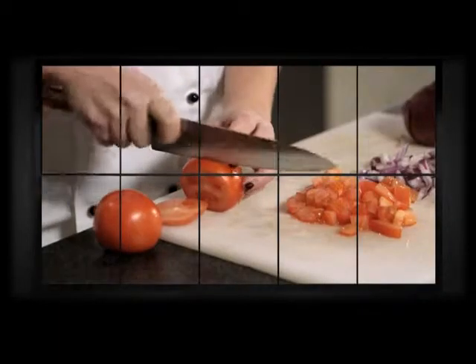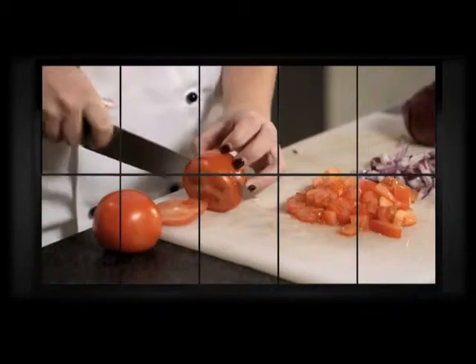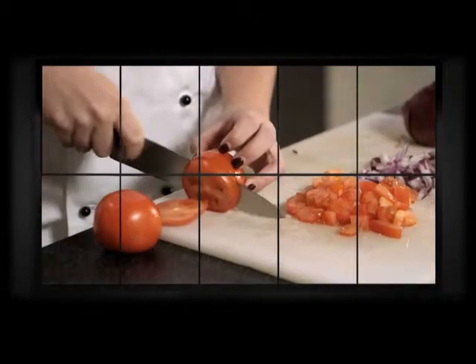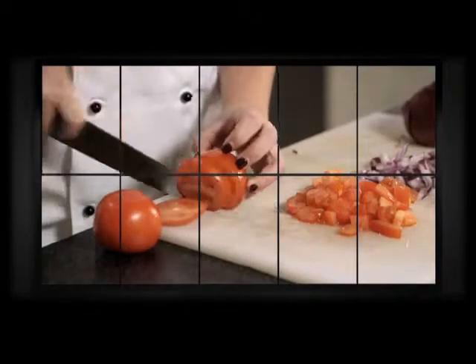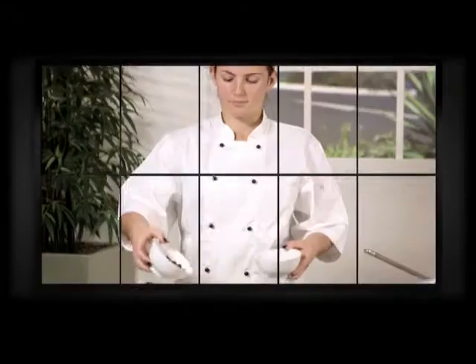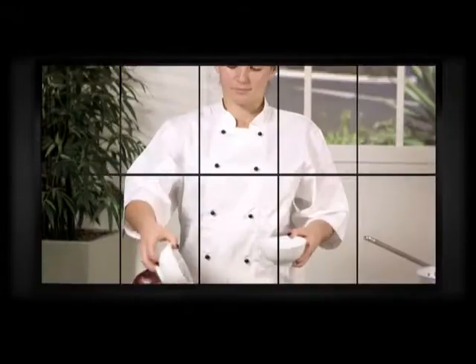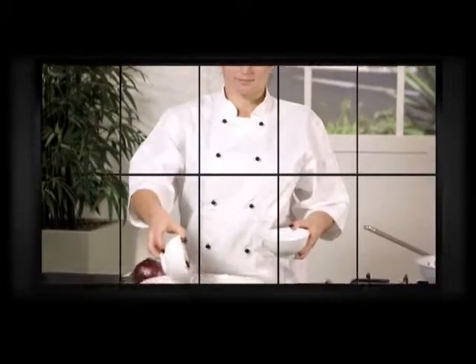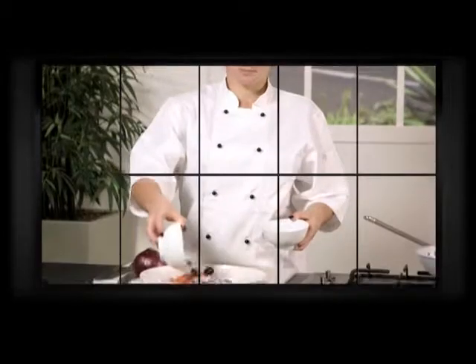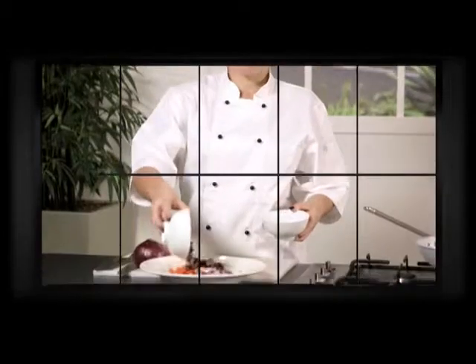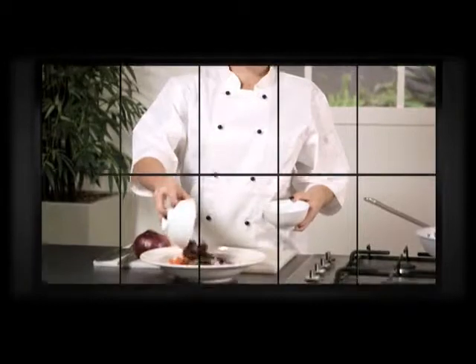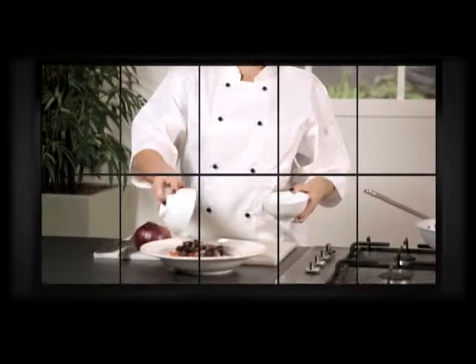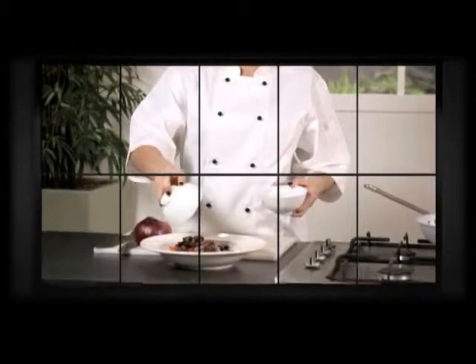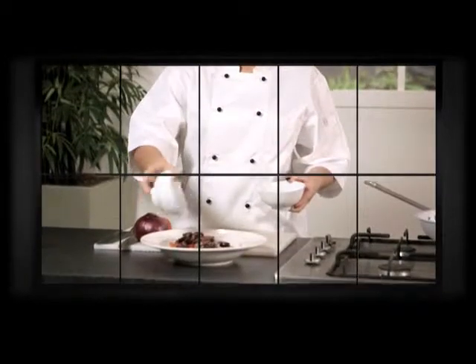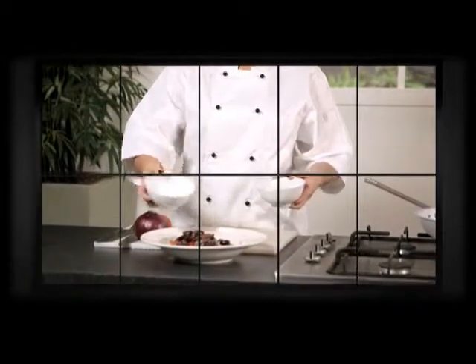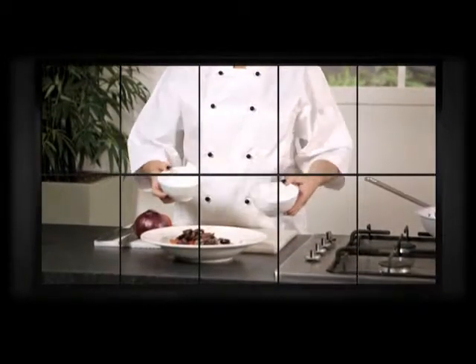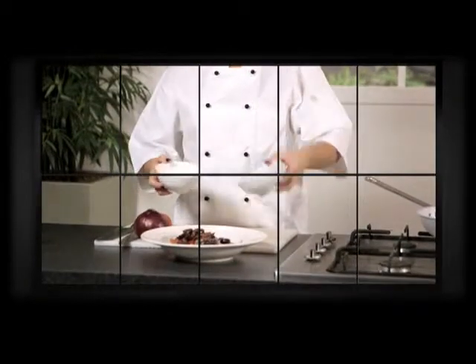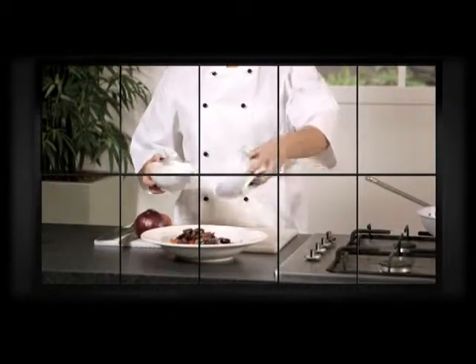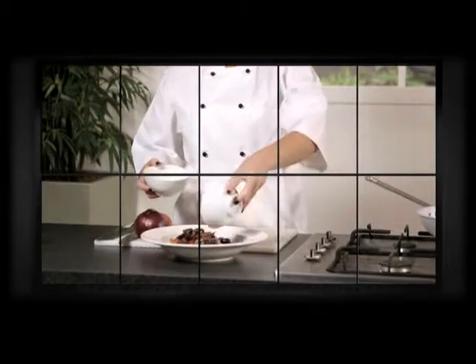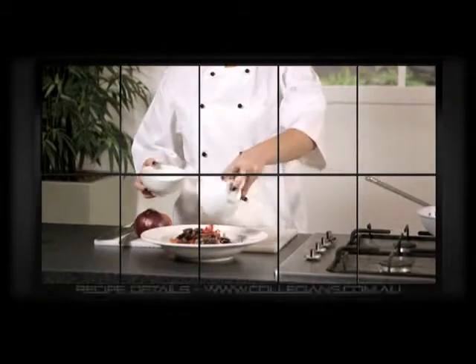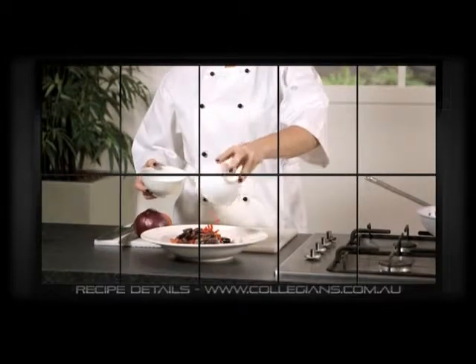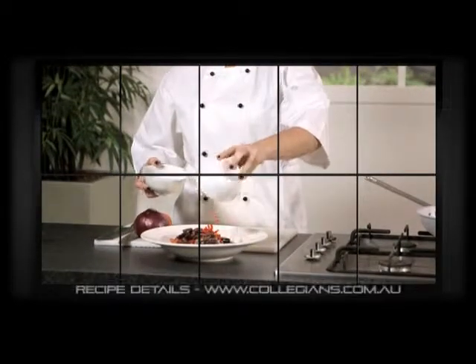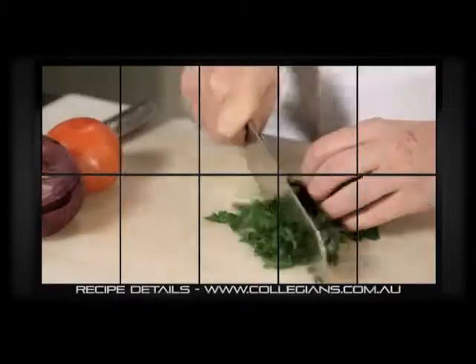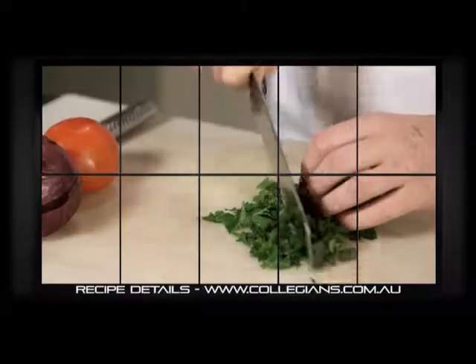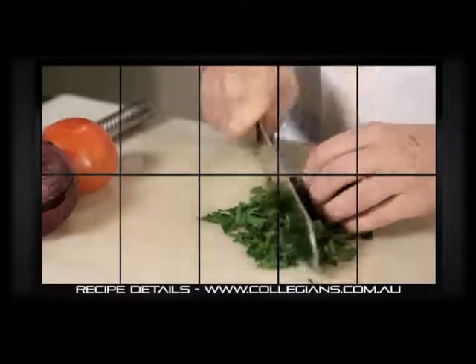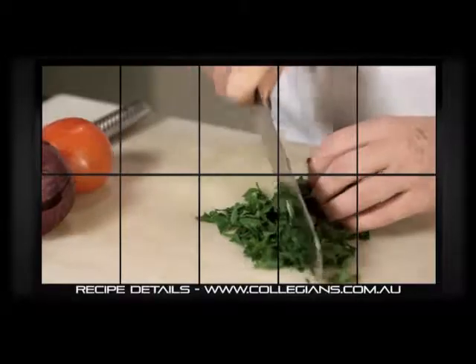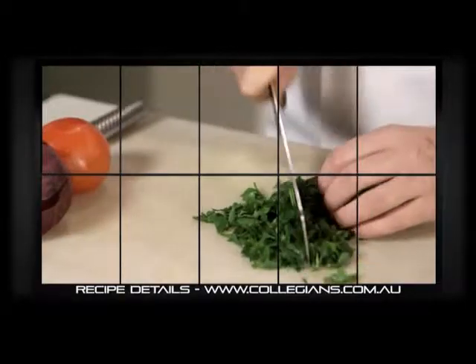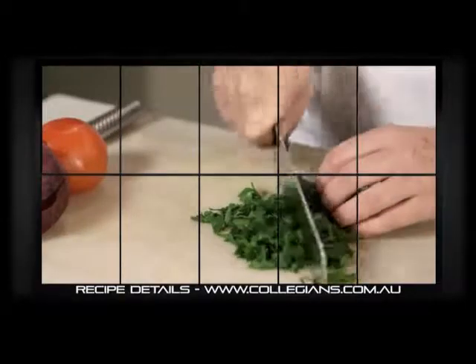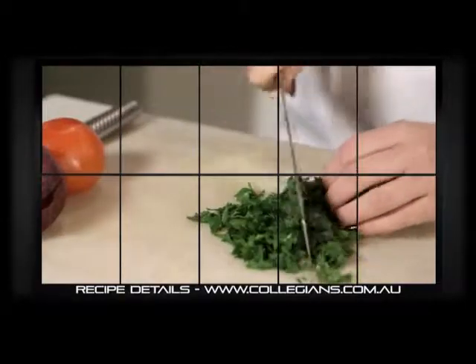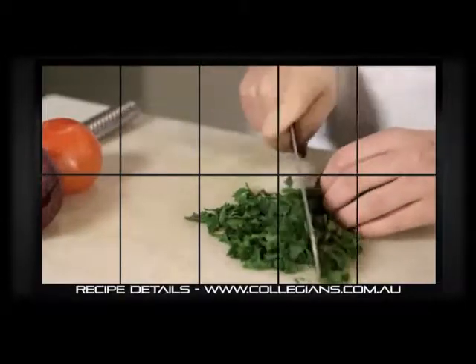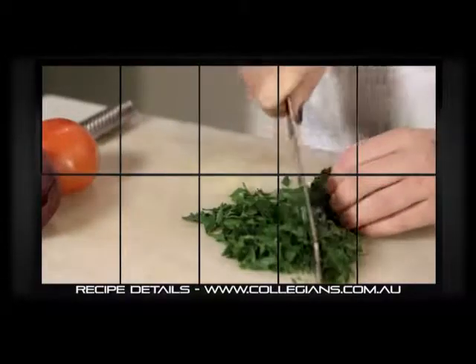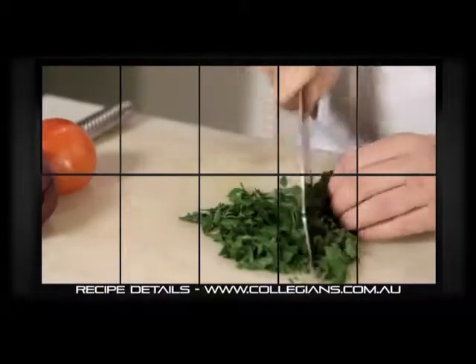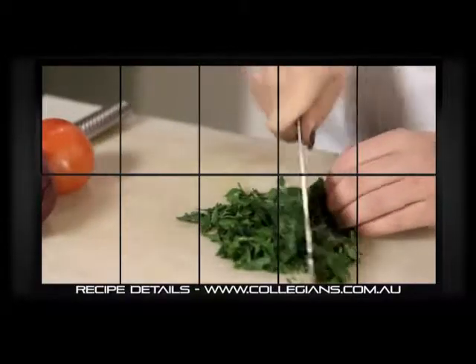Then chop the tomatoes and red onion, adding a handful of kalamata olives, one long red chilli and finely chopped parsley.